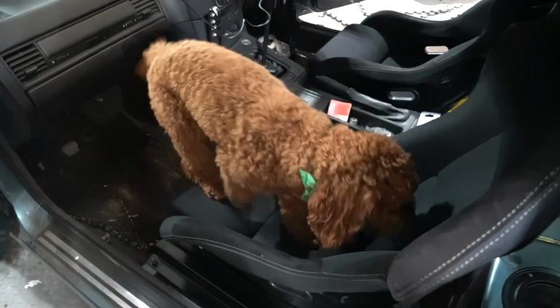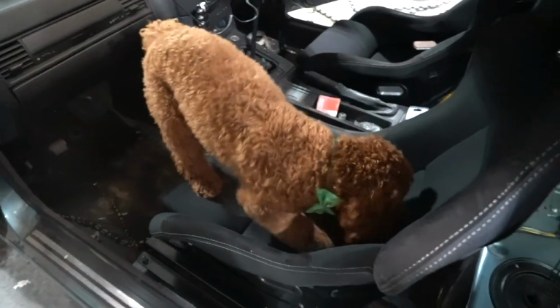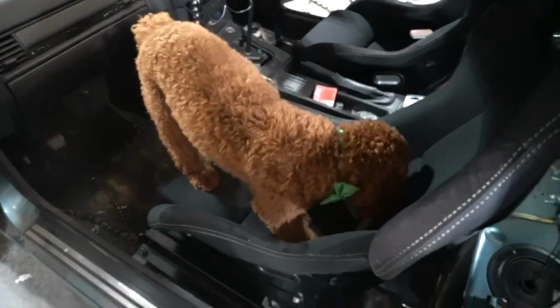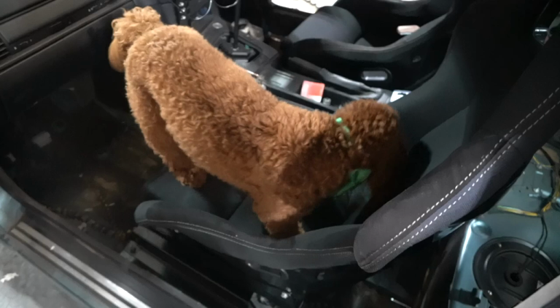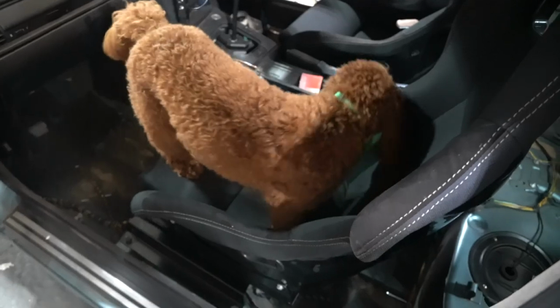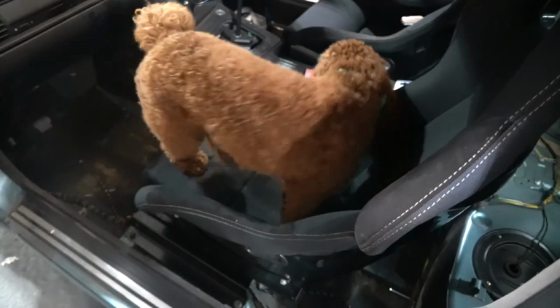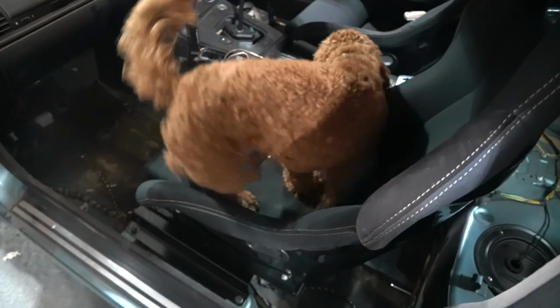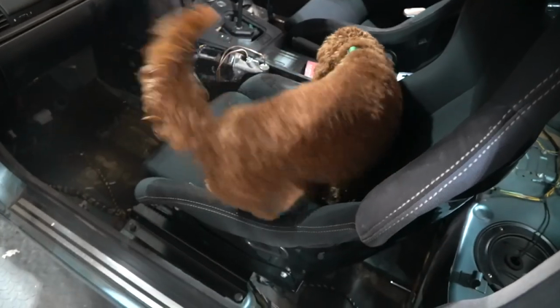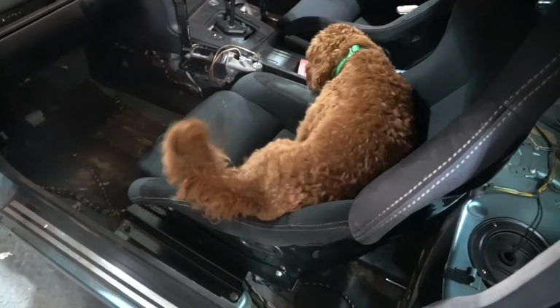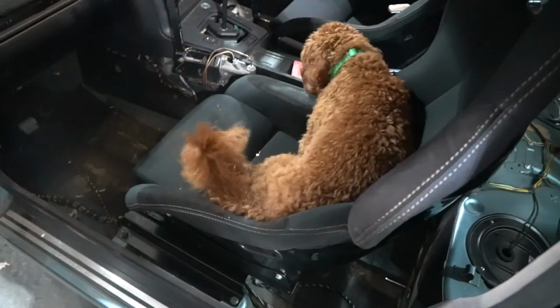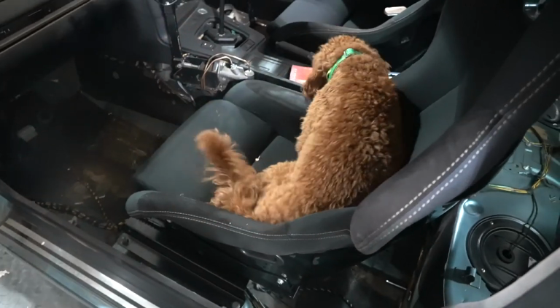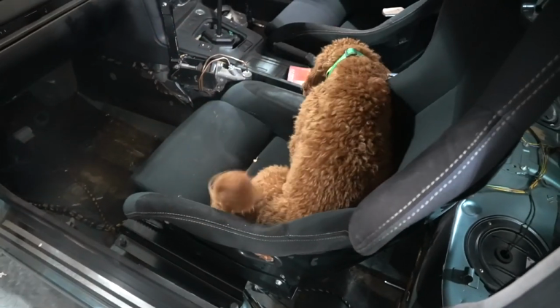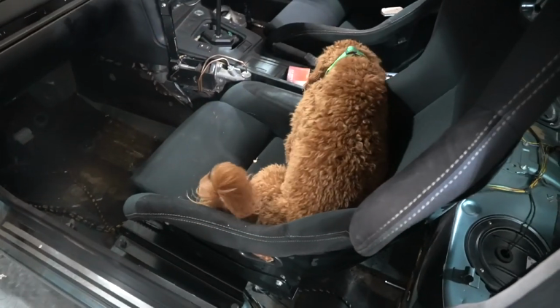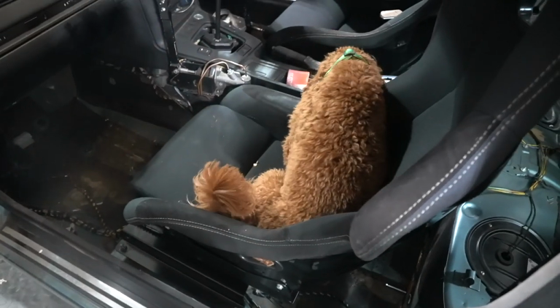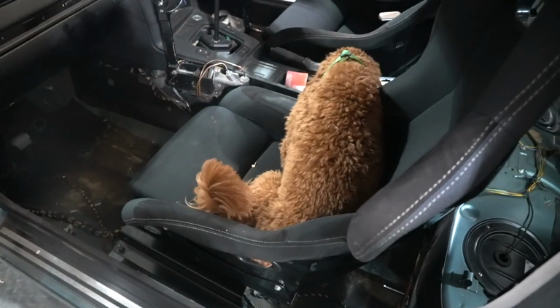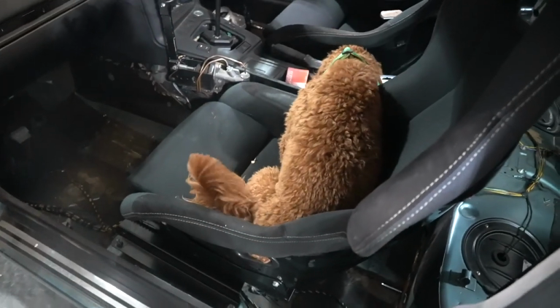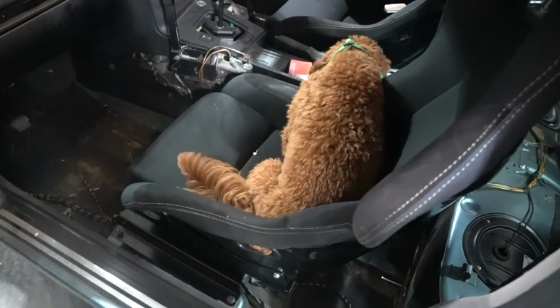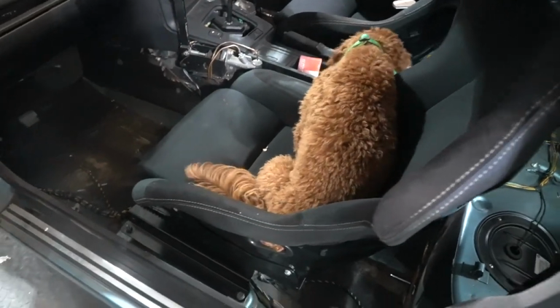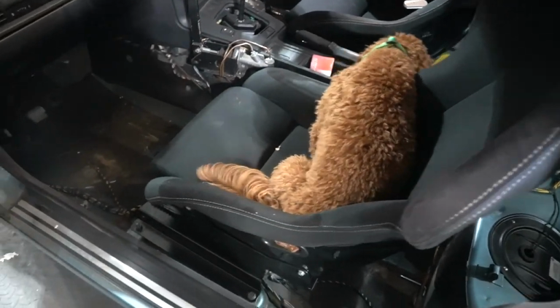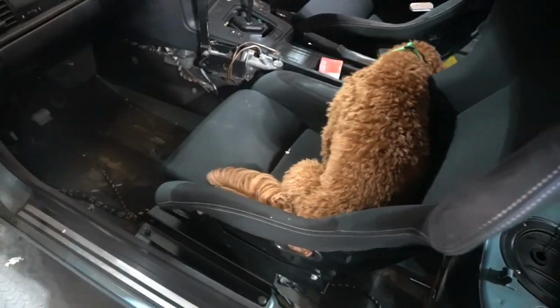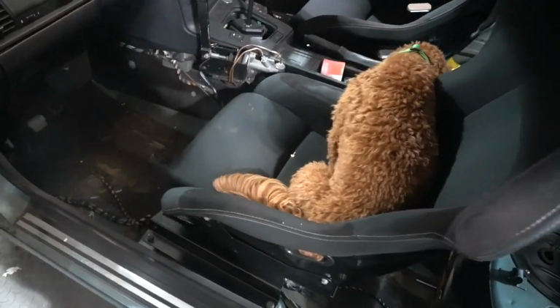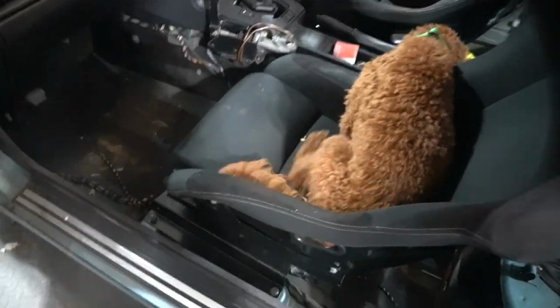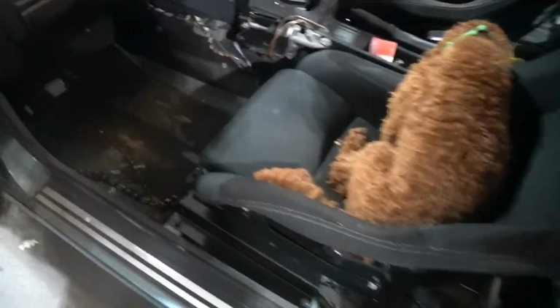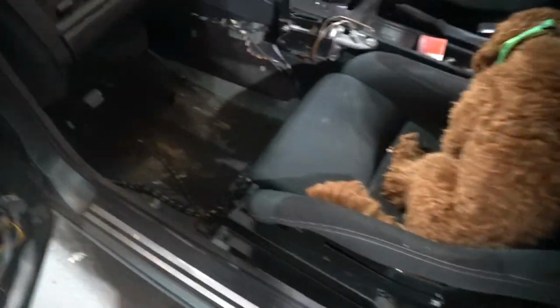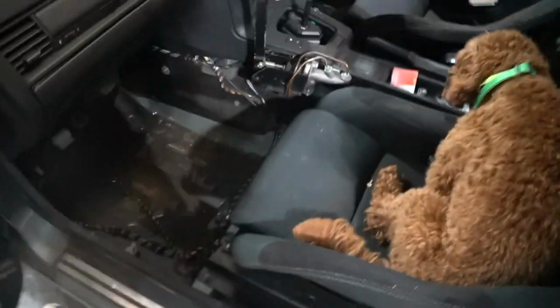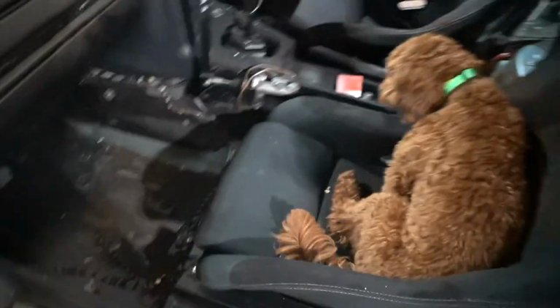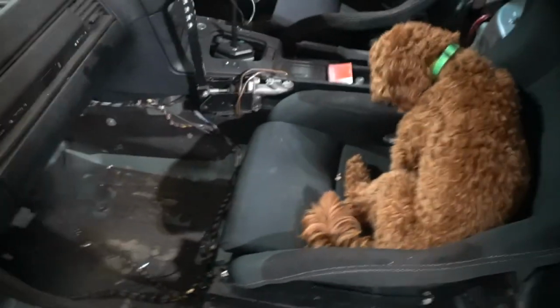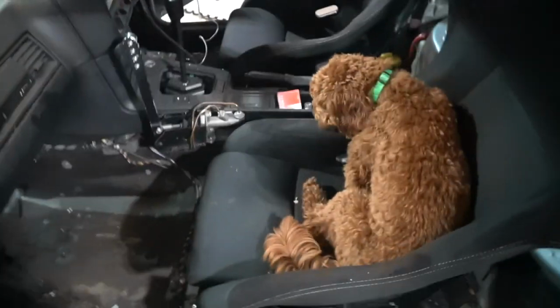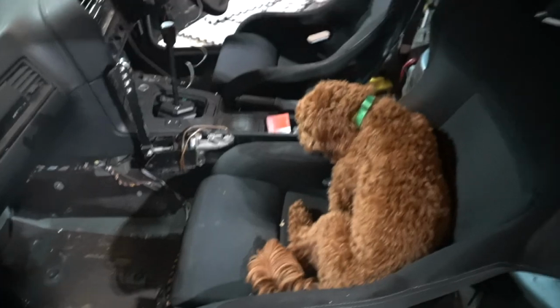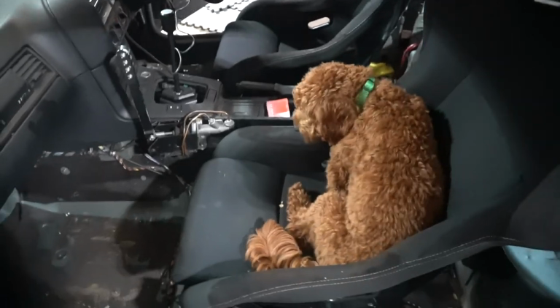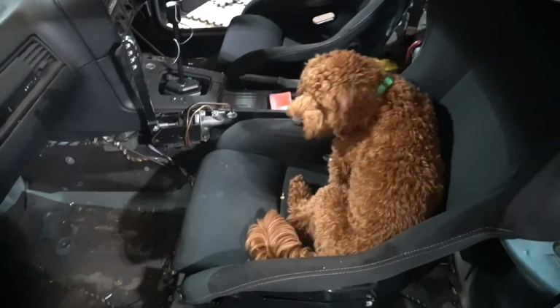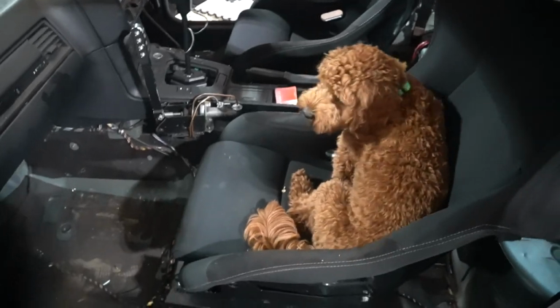The dog seems to approve — he's just made himself comfortable in the new seats. Nice and dirty!